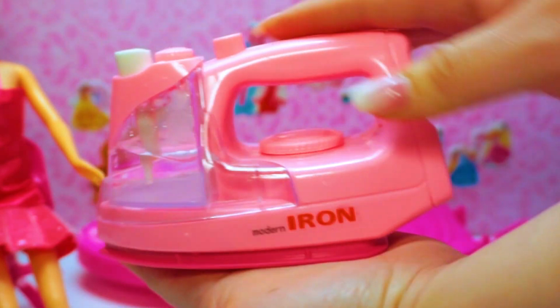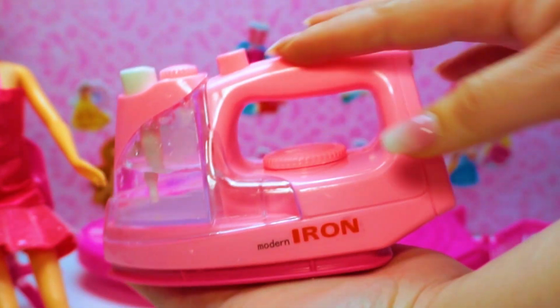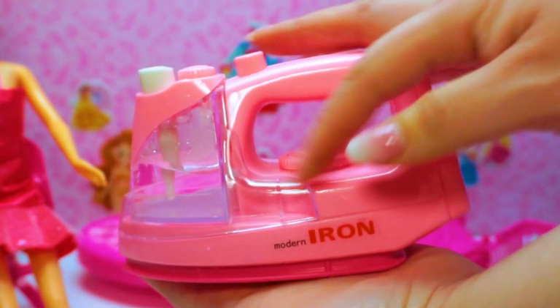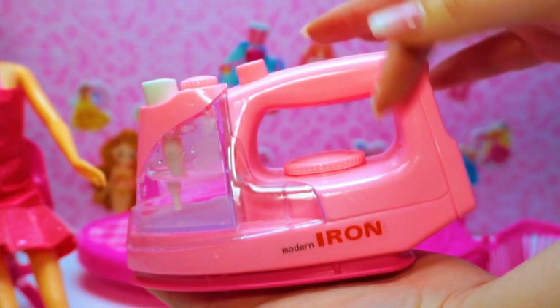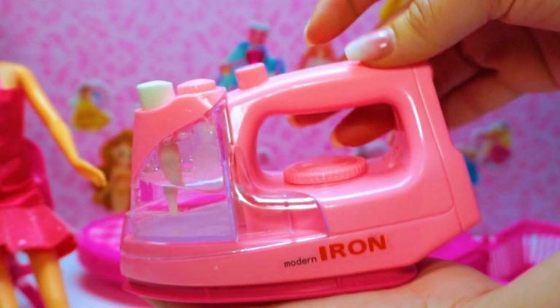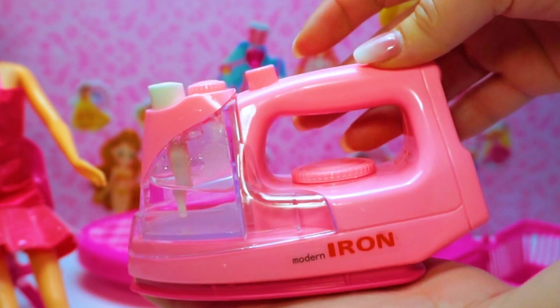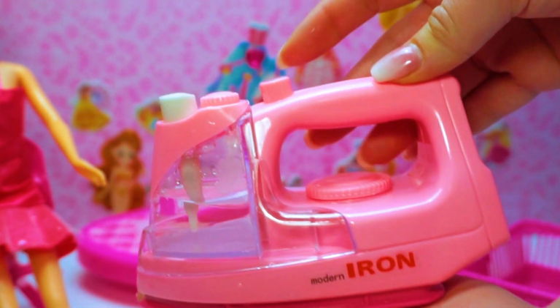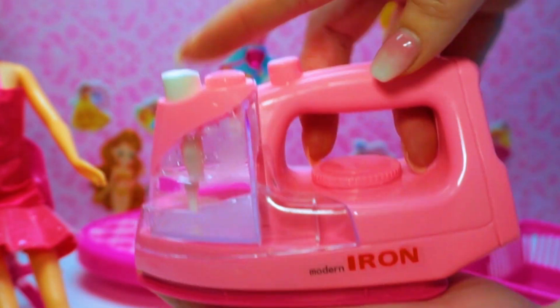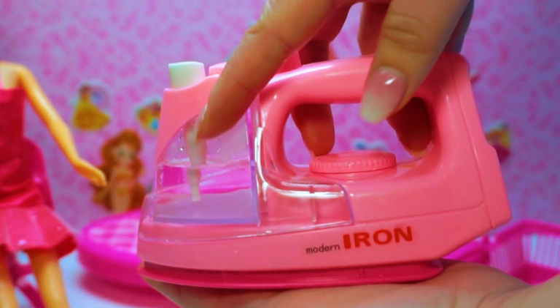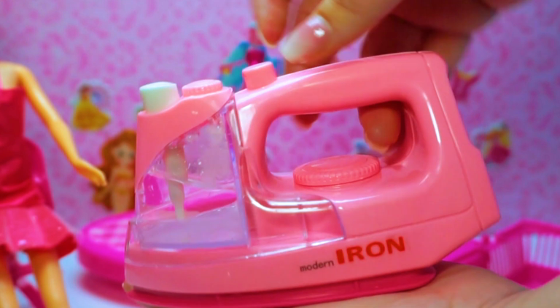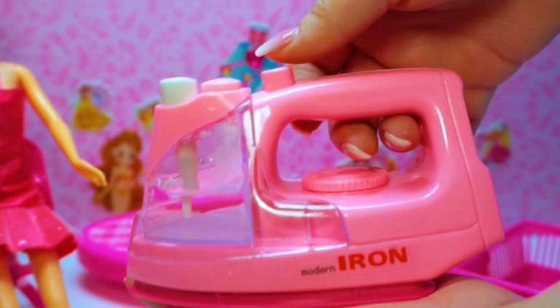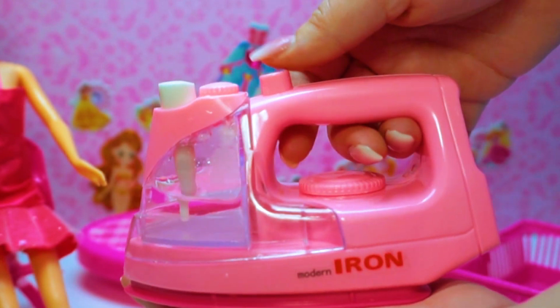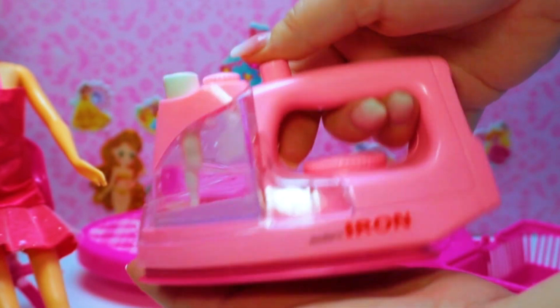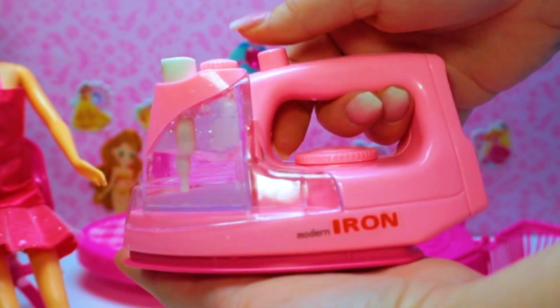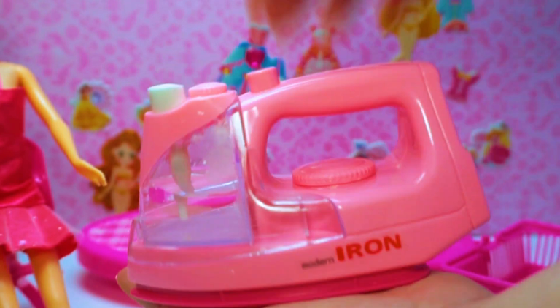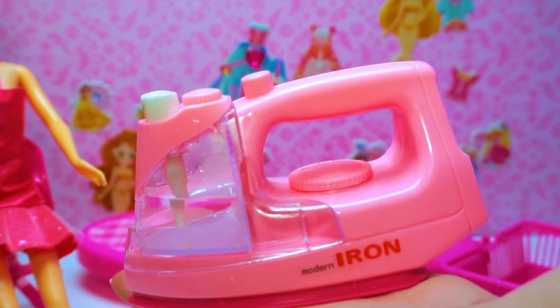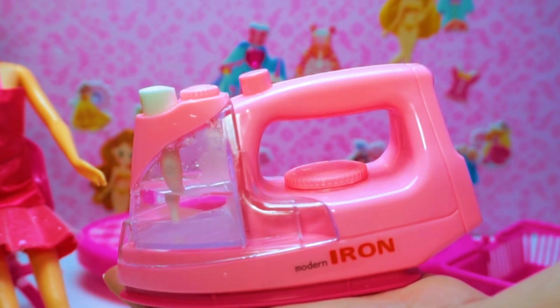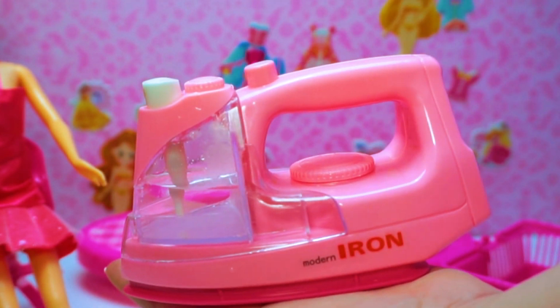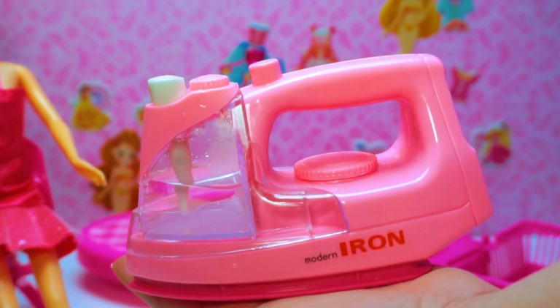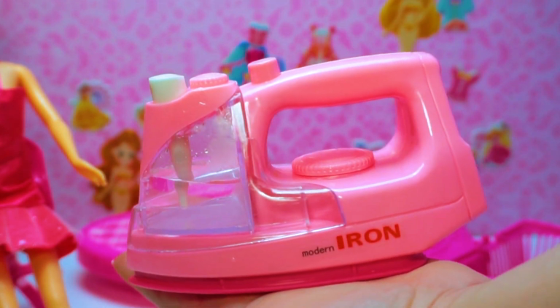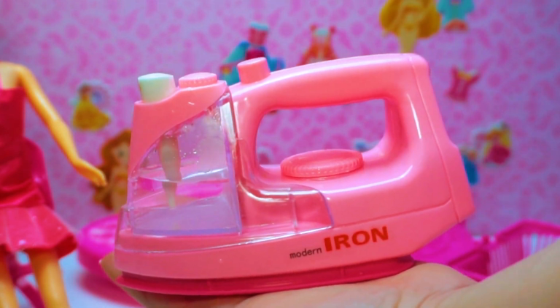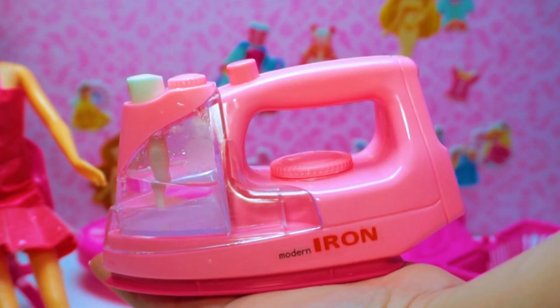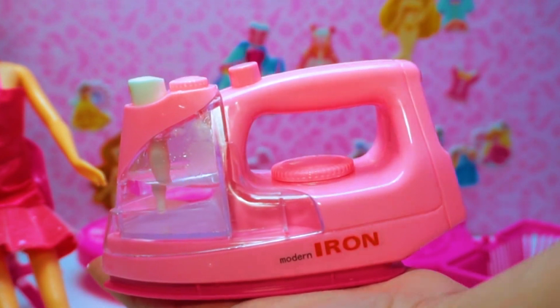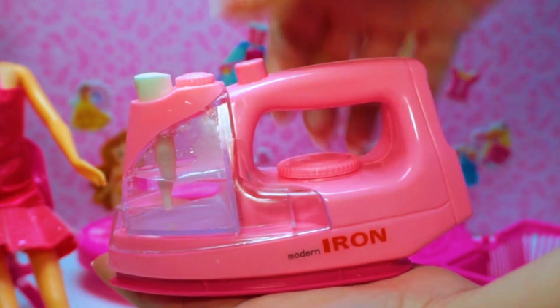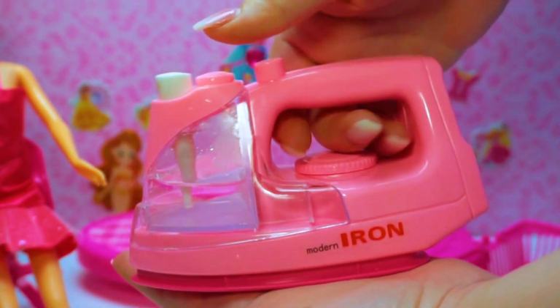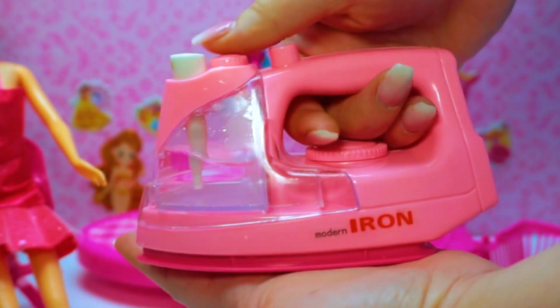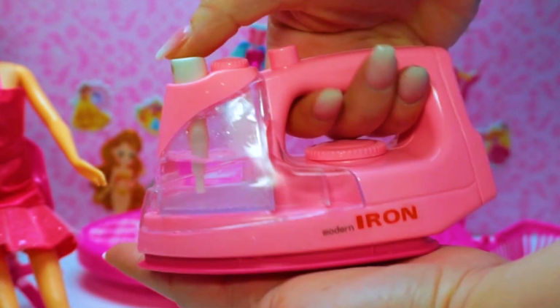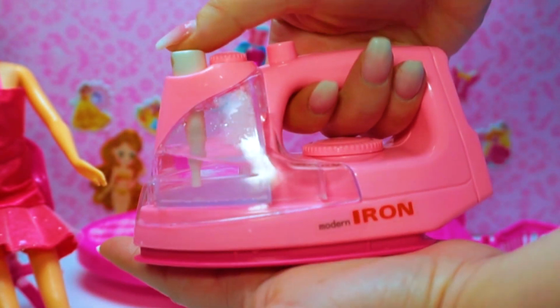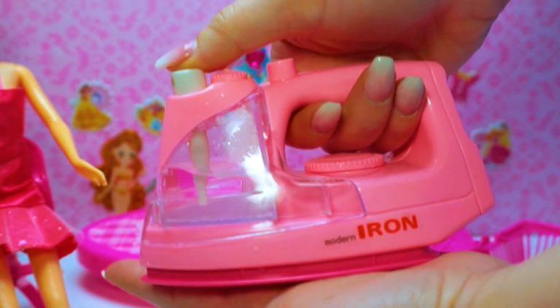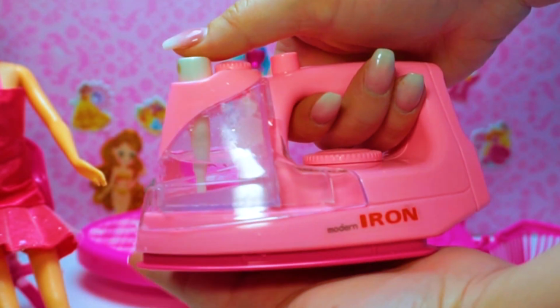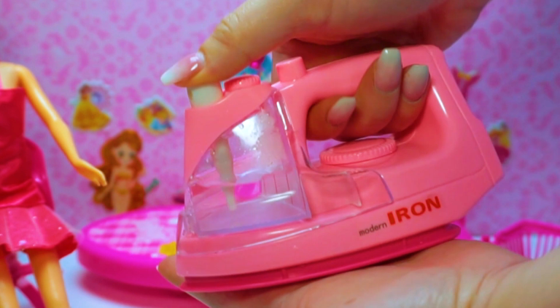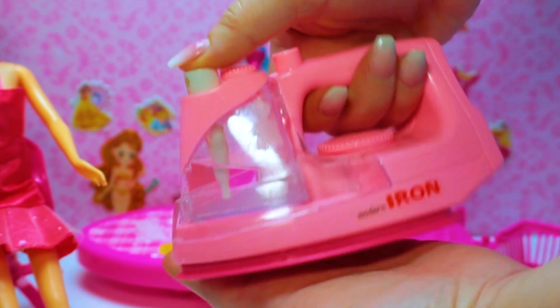It is a pink iron and is full of water. This is for ironing Barbie dresses. Let's try it.